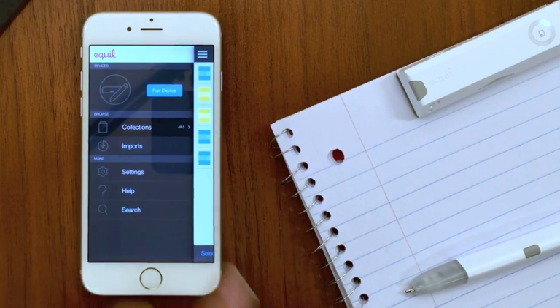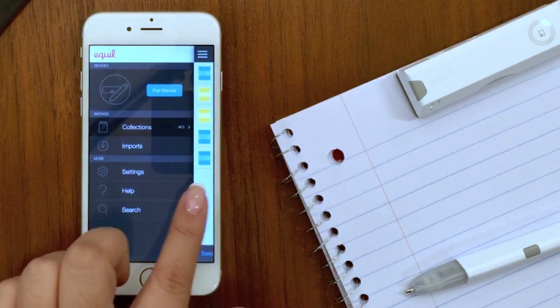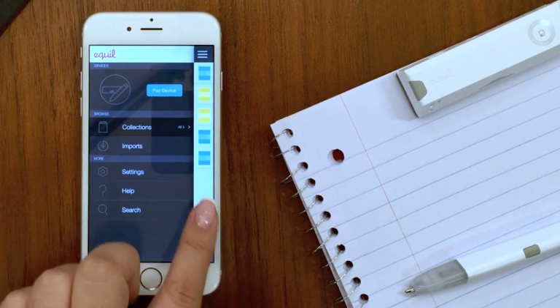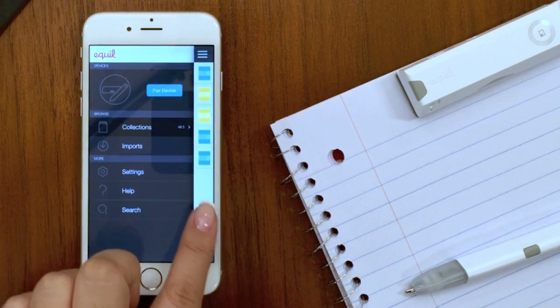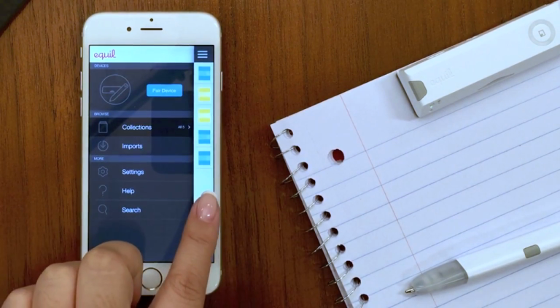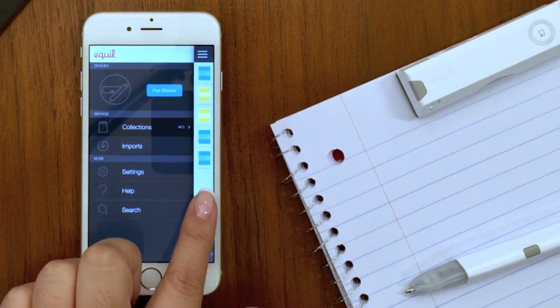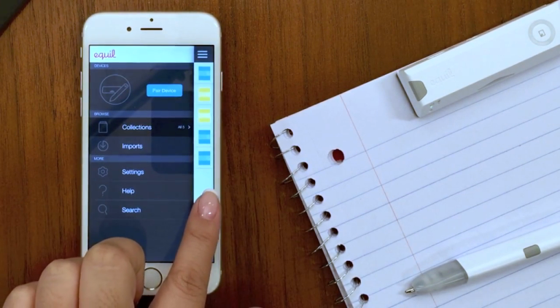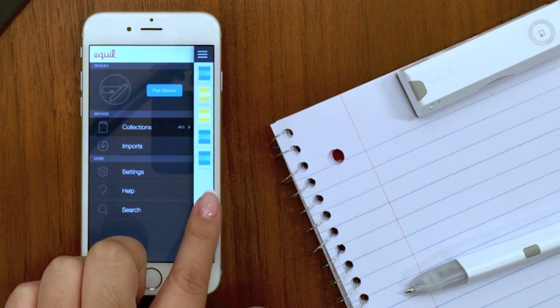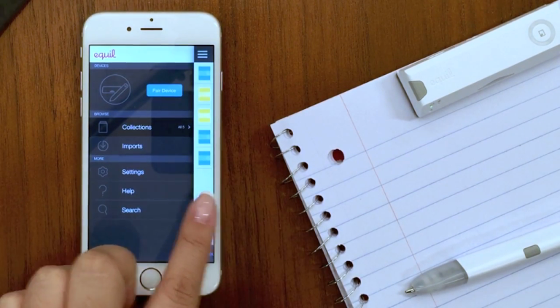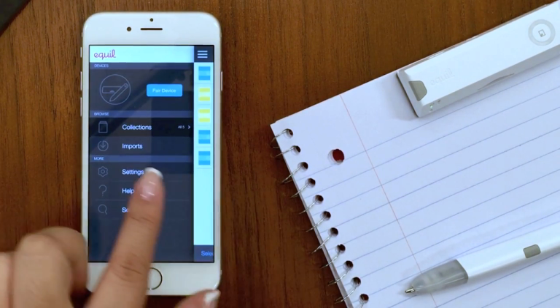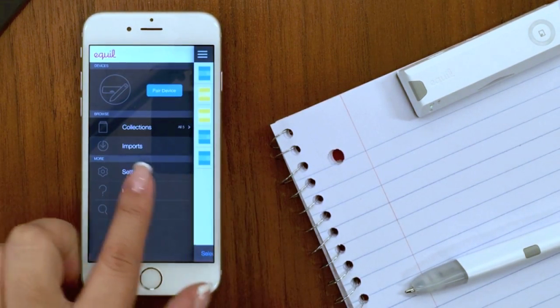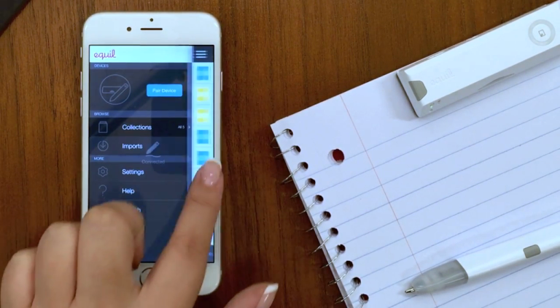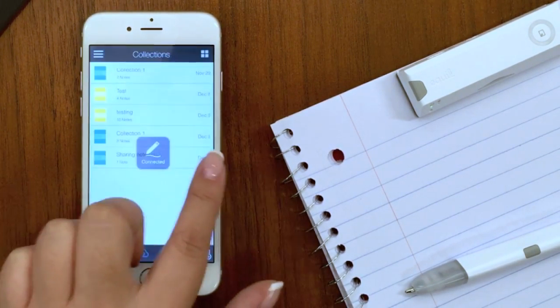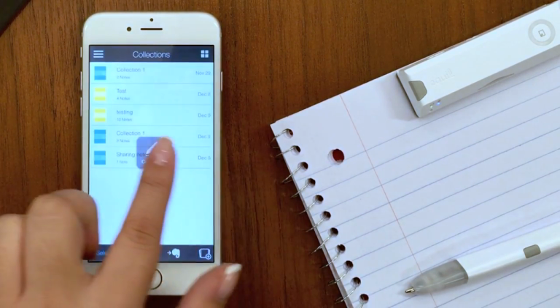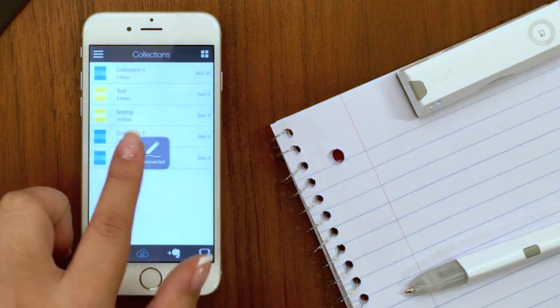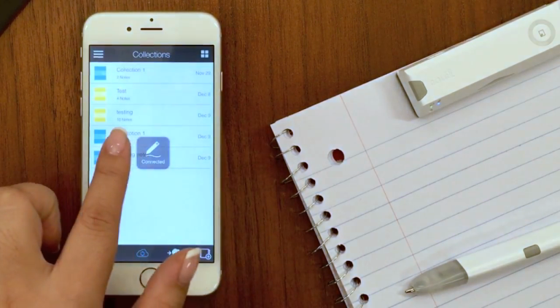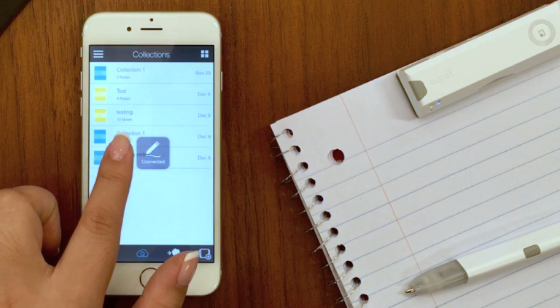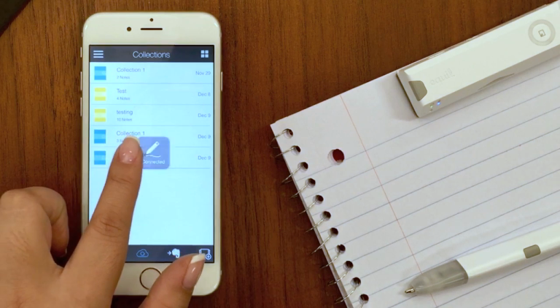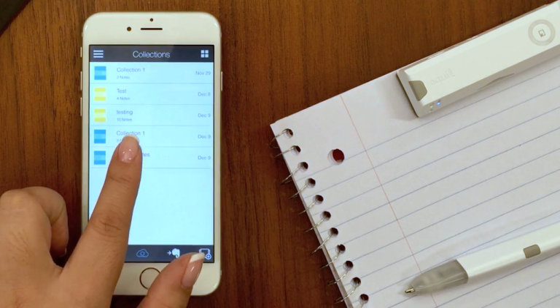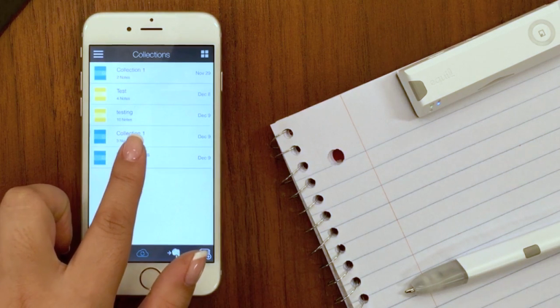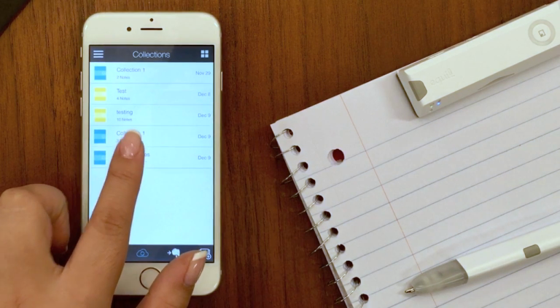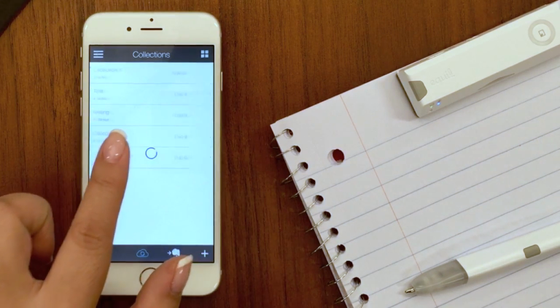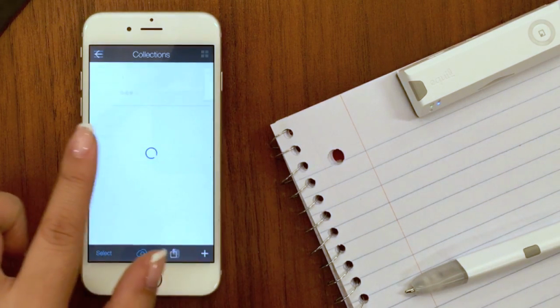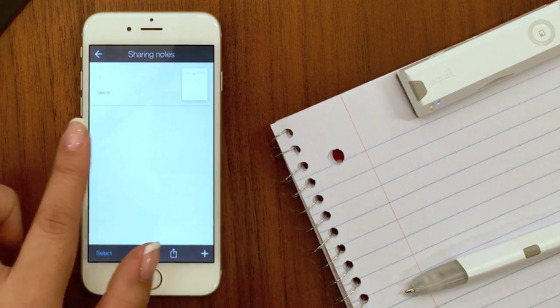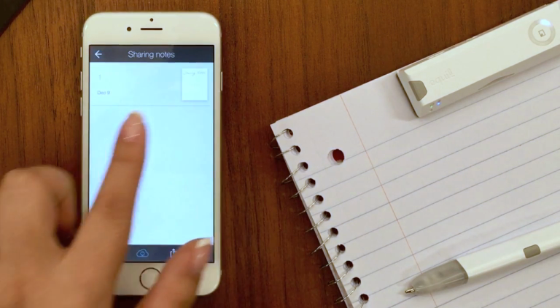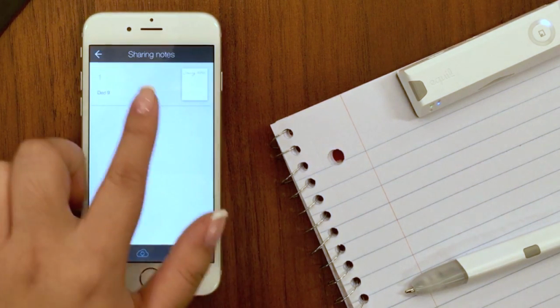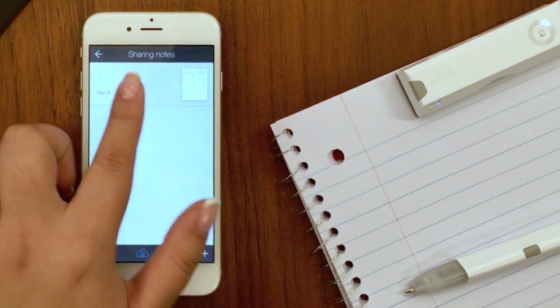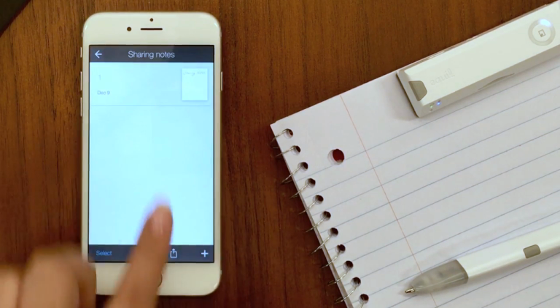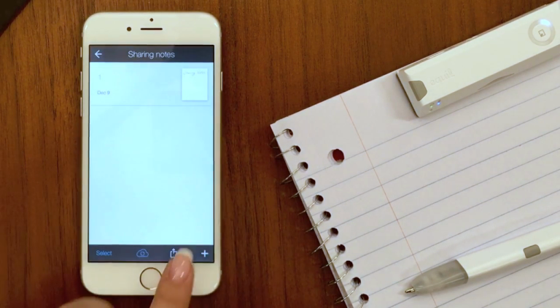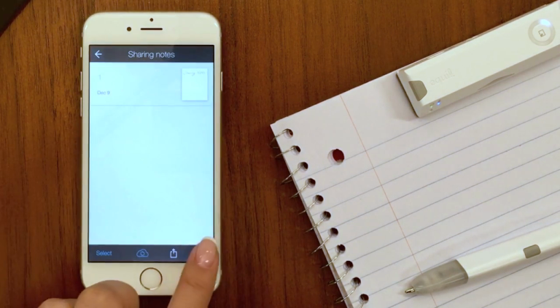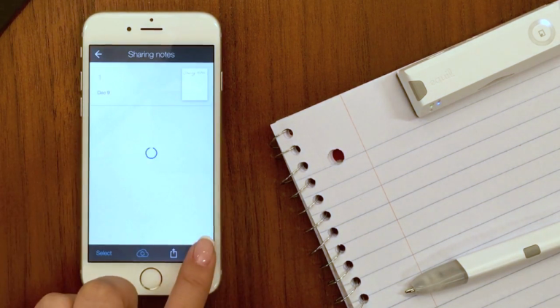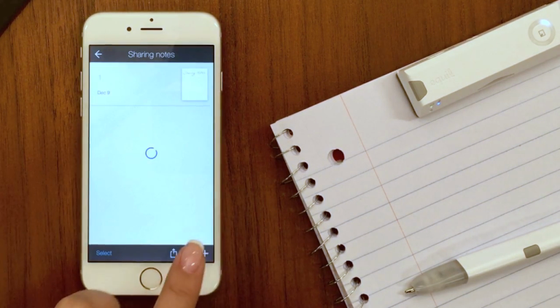Open the Equal Note app, make sure it says connected, and then you're ready to start writing.